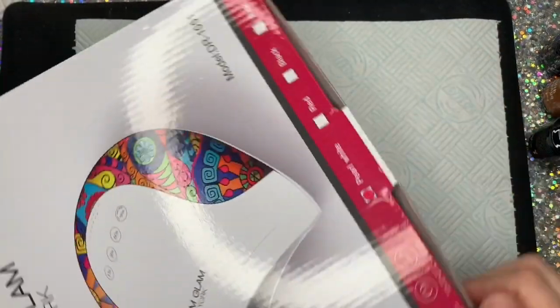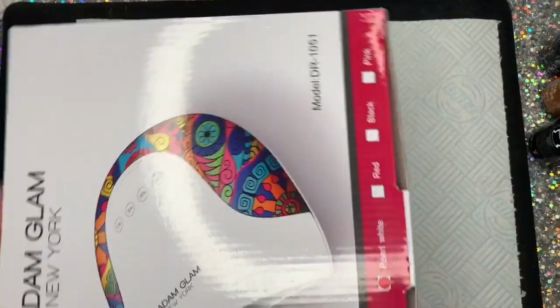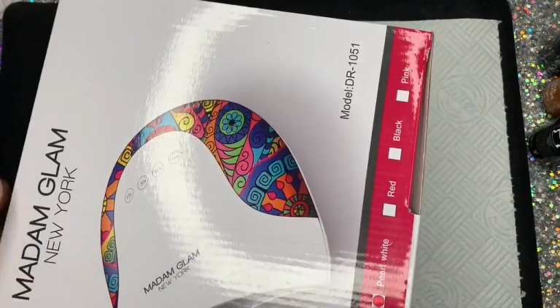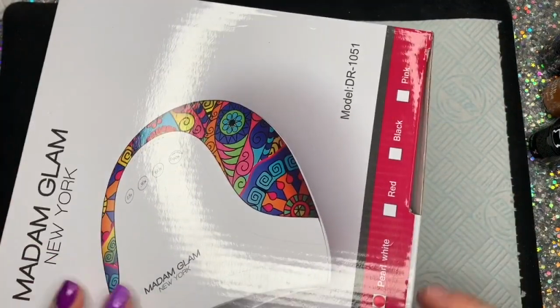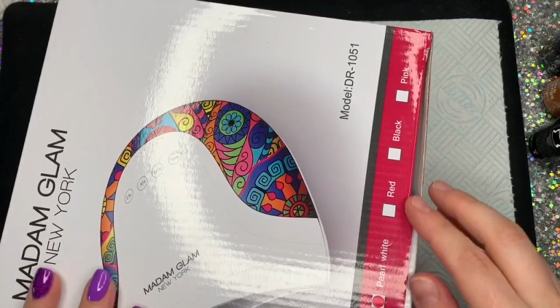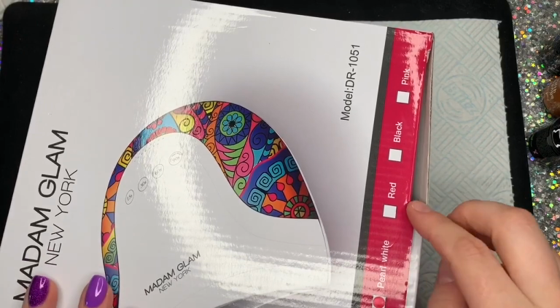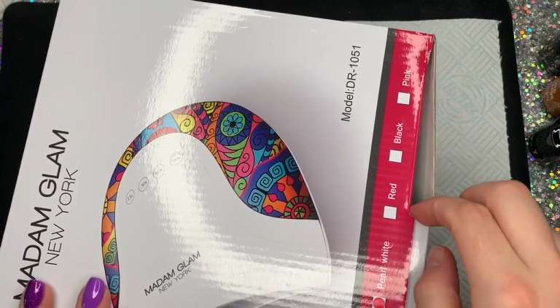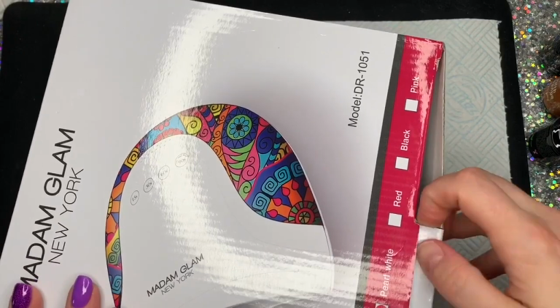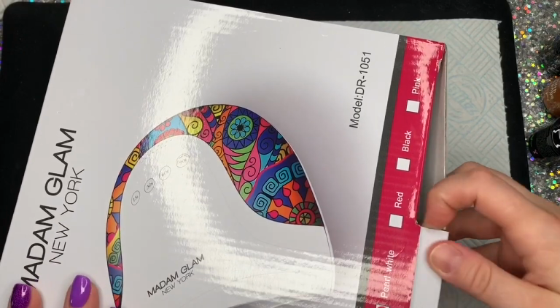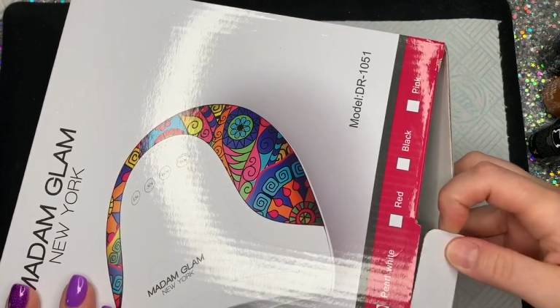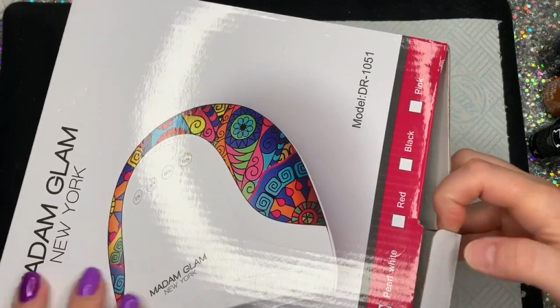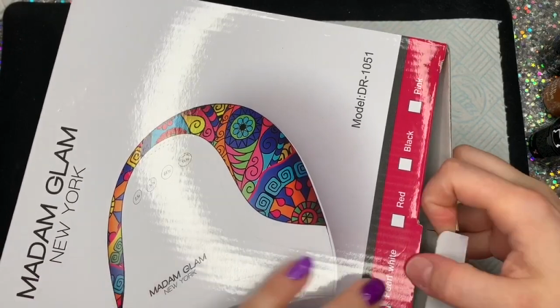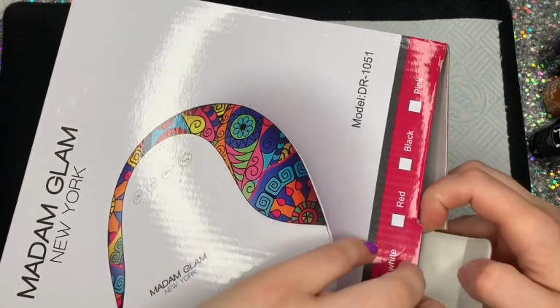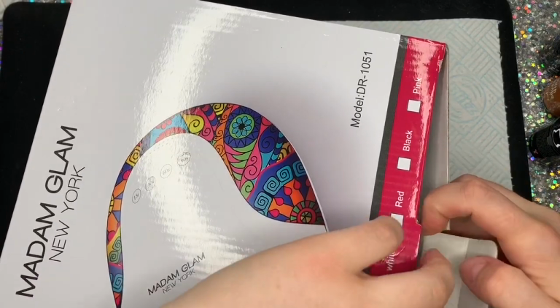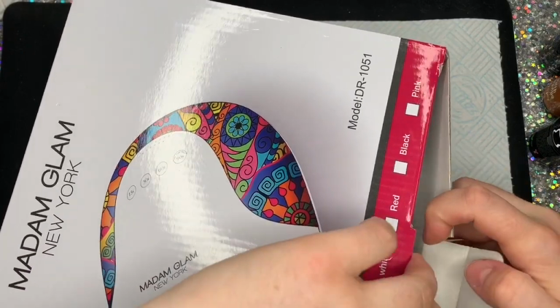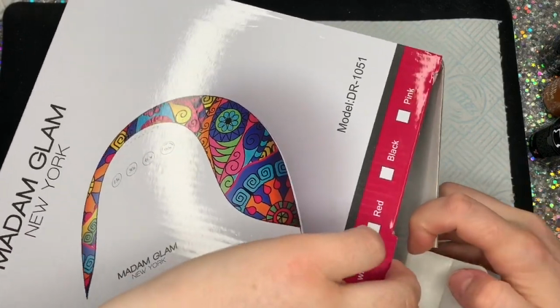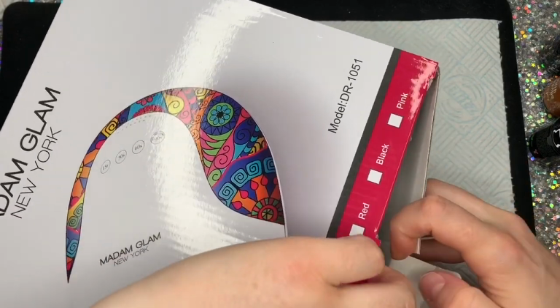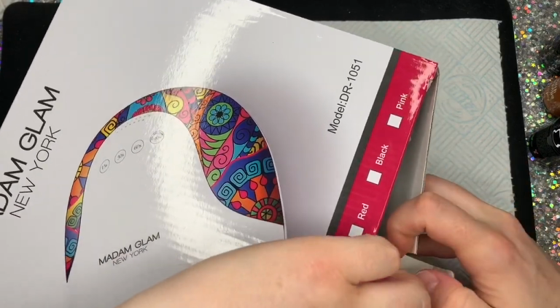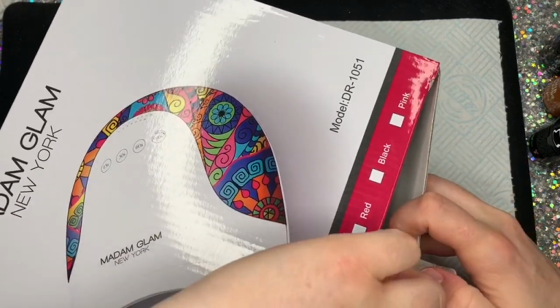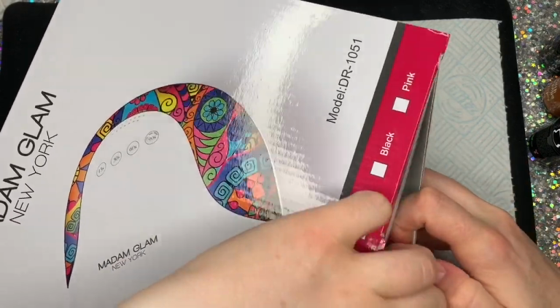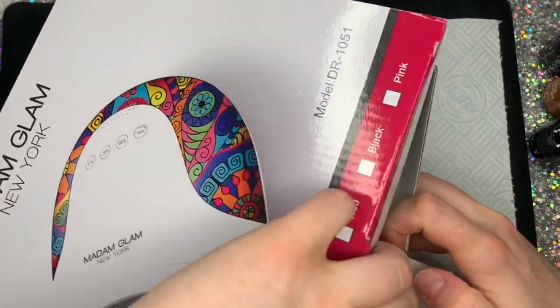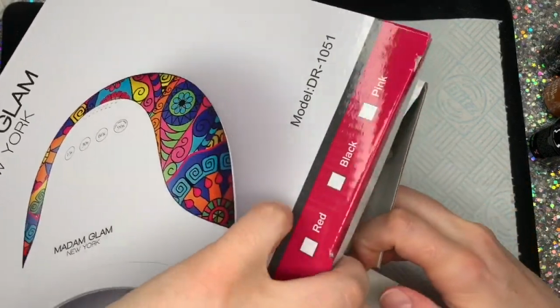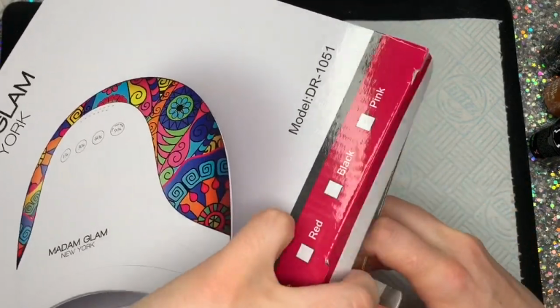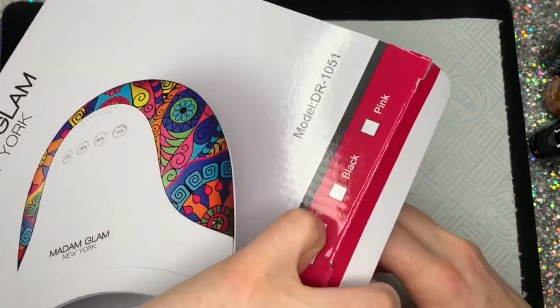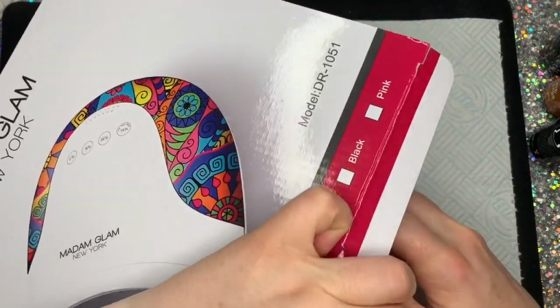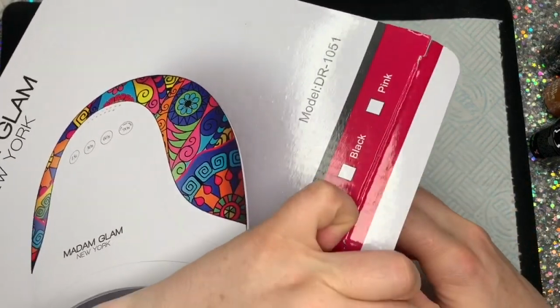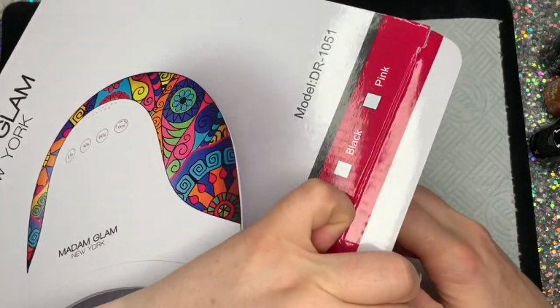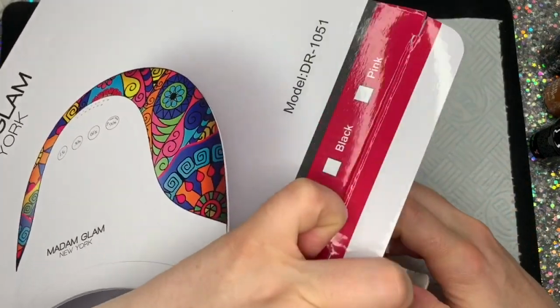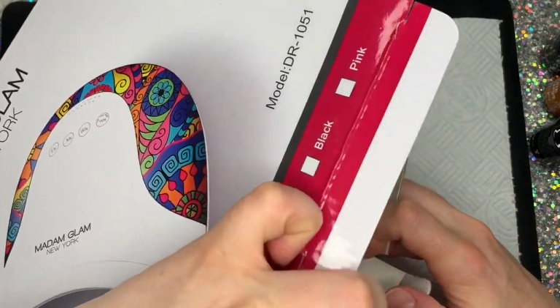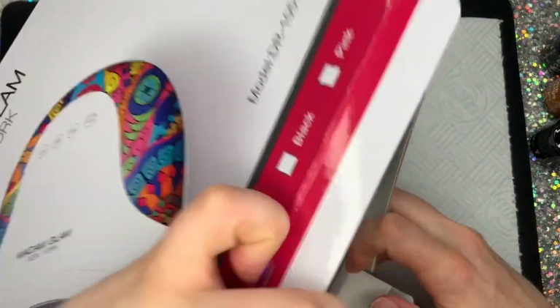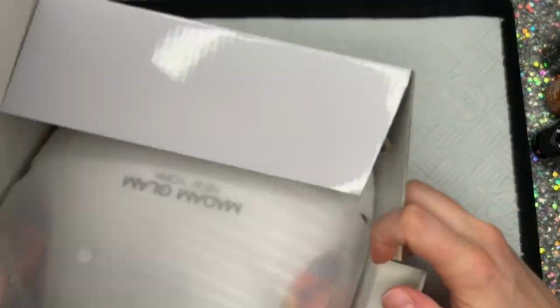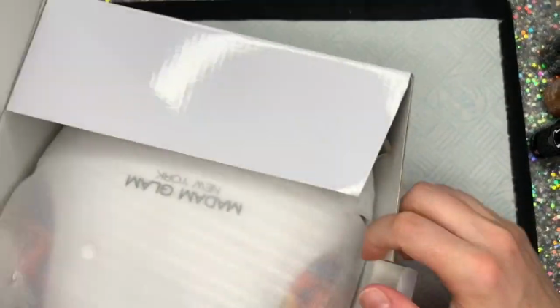I've been using it to swatch these colors. I was going to do a design with the colors today but I just haven't had a chance.